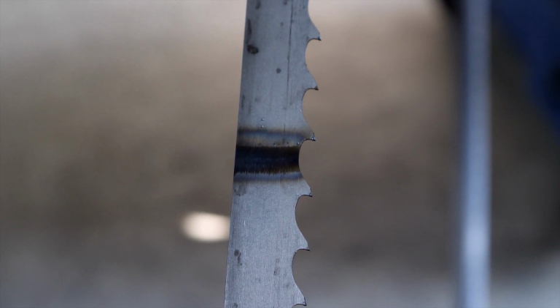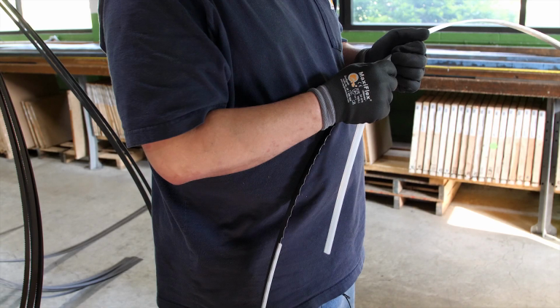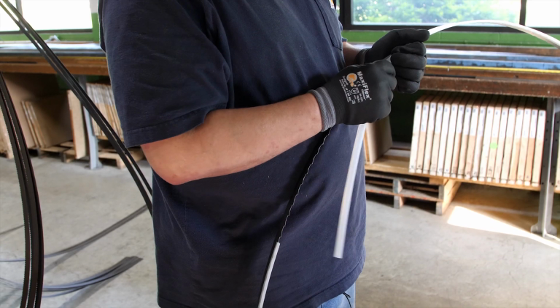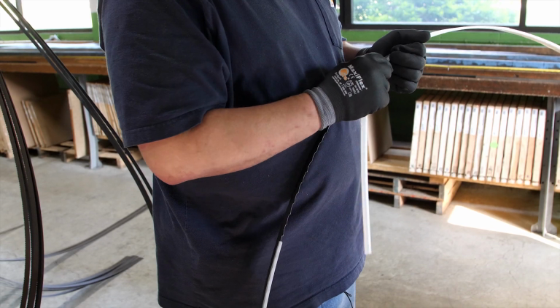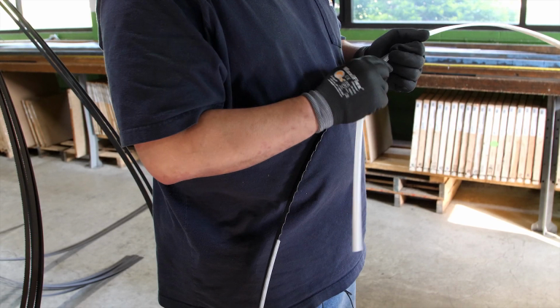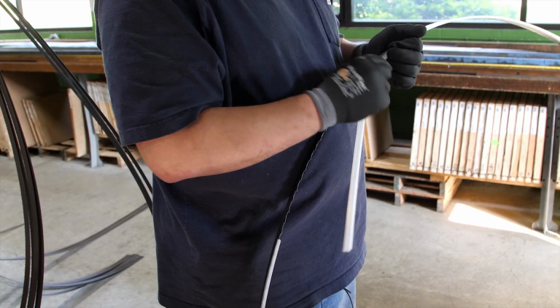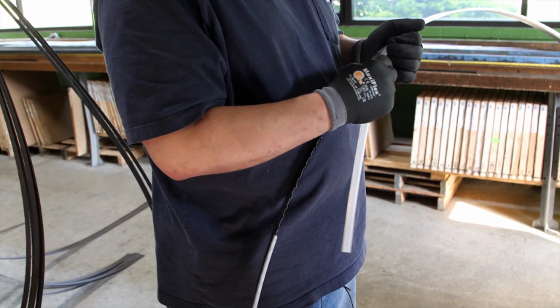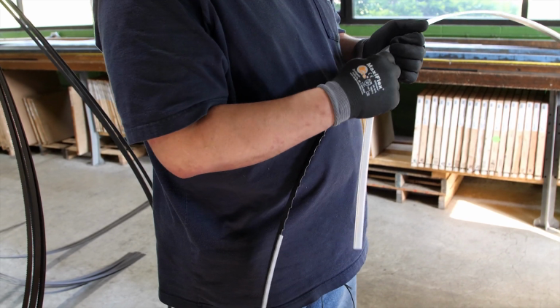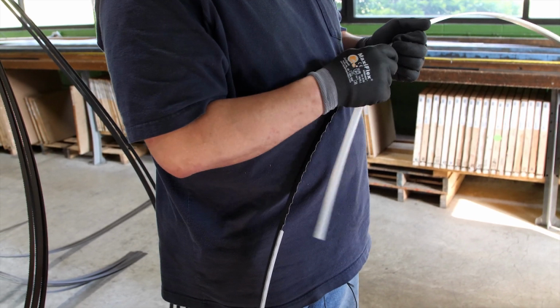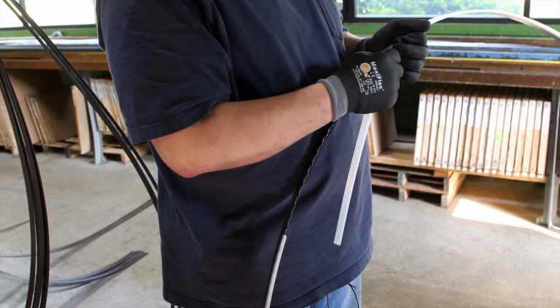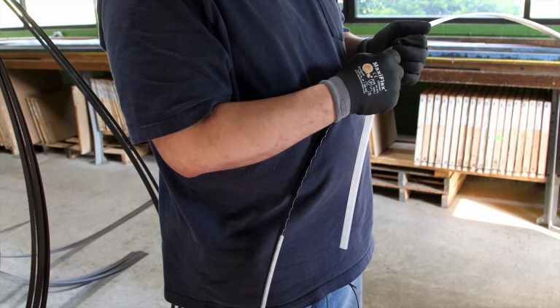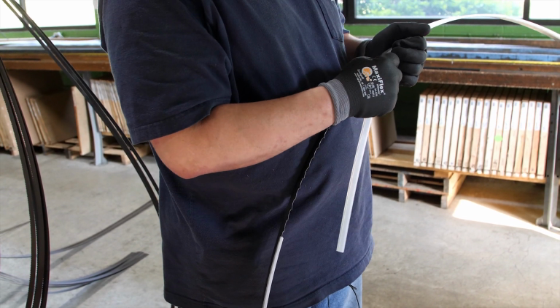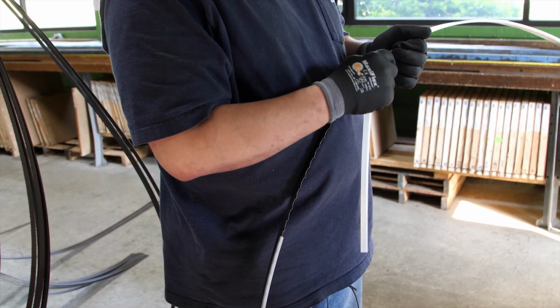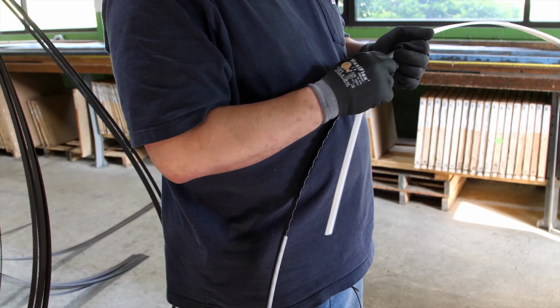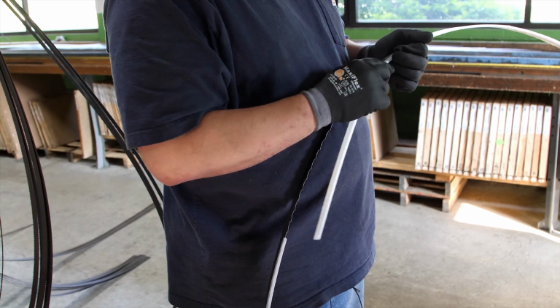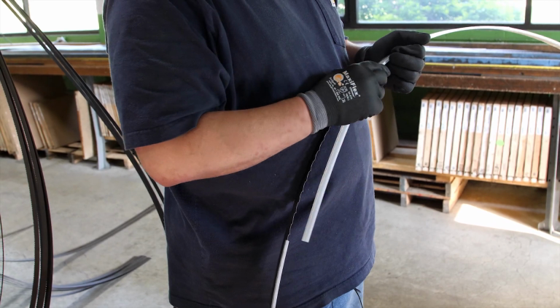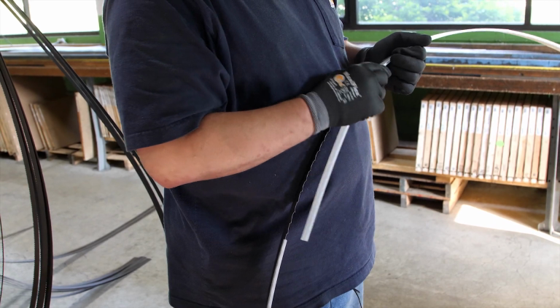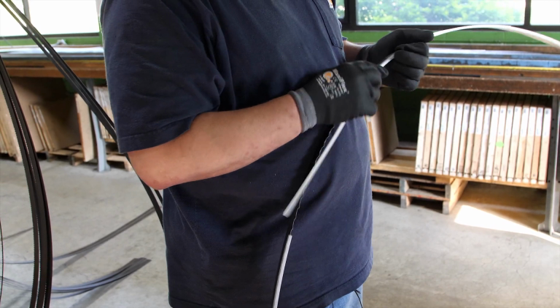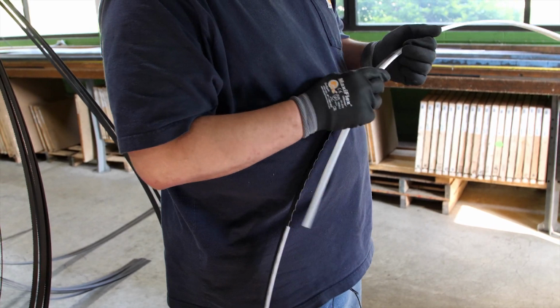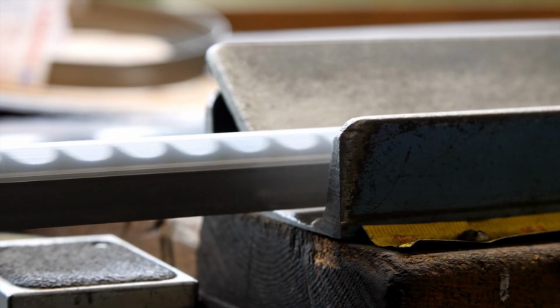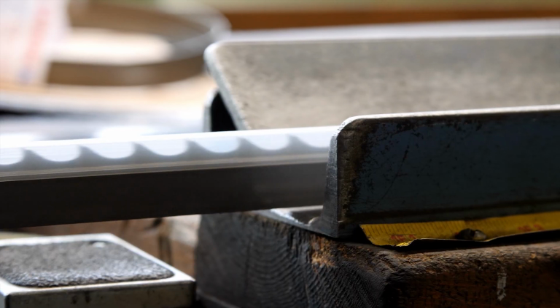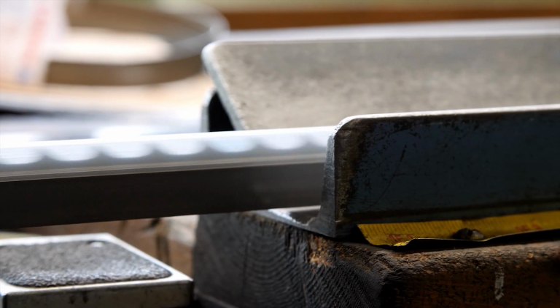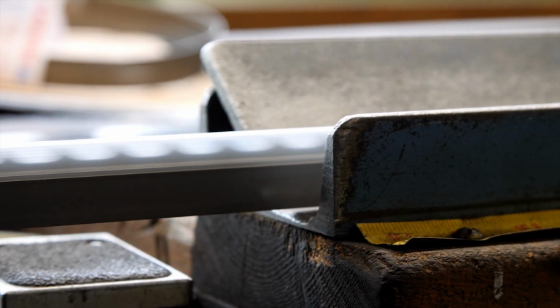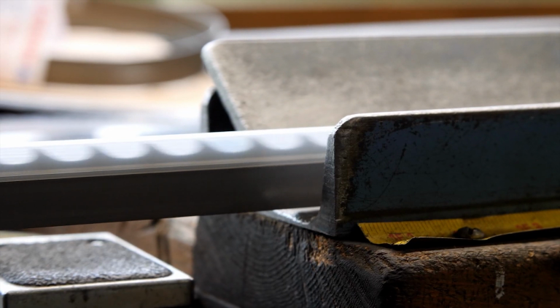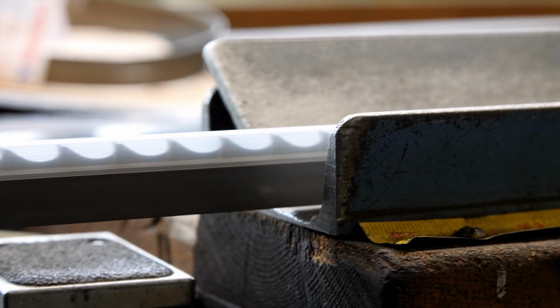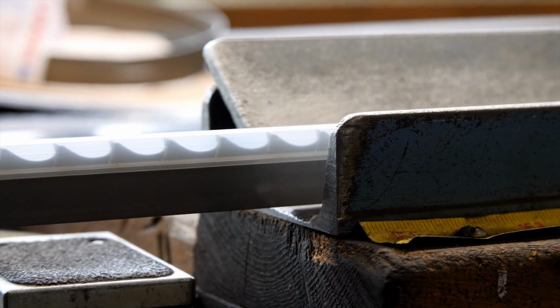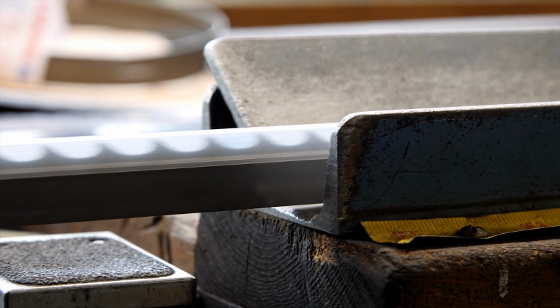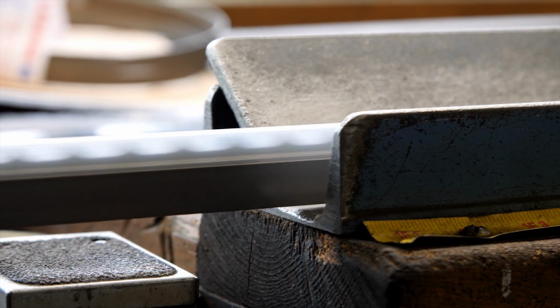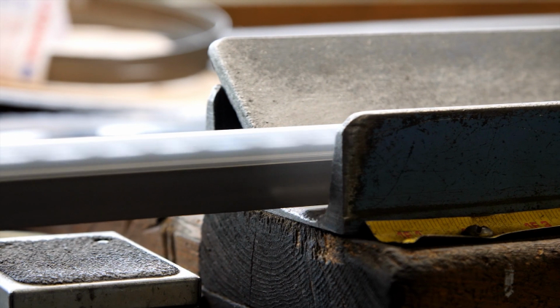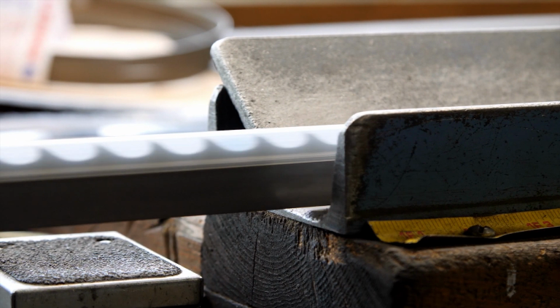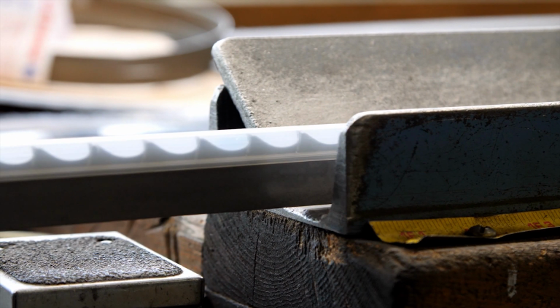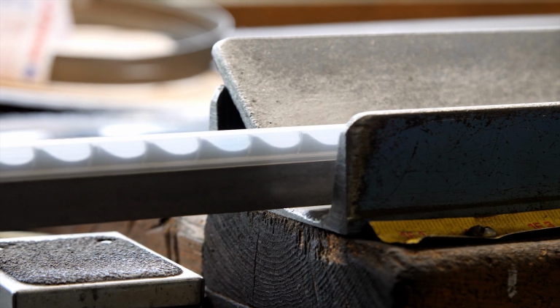If the blade has specialty teeth, such as carbide tips, a plastic covering is put on to protect them.